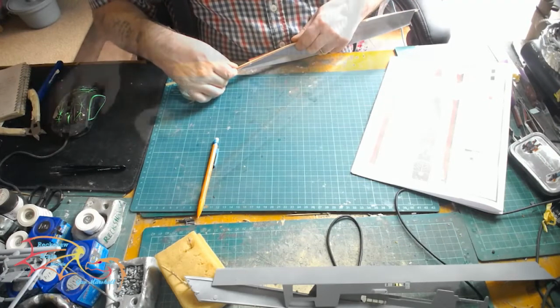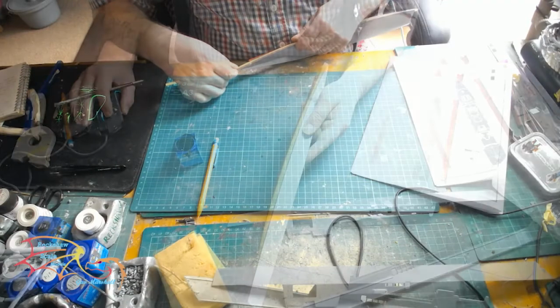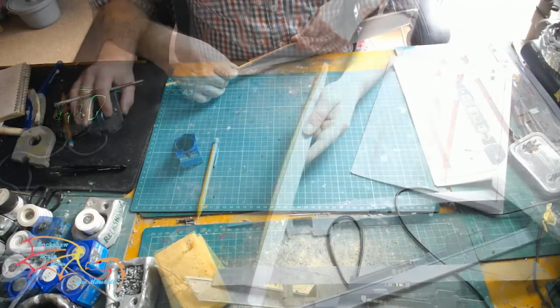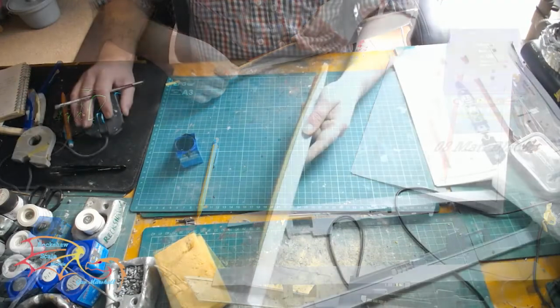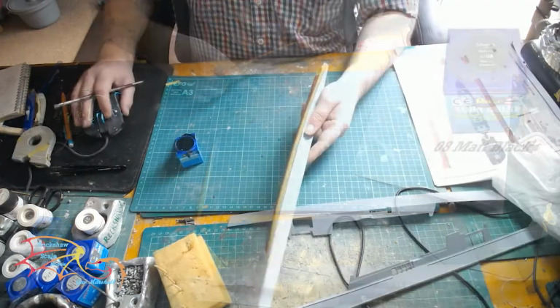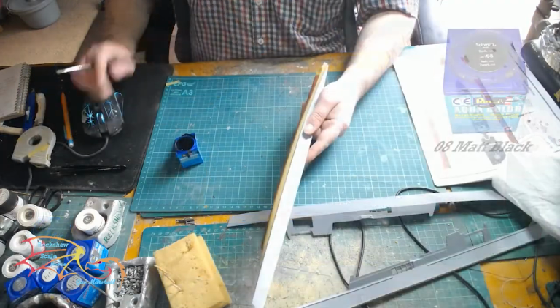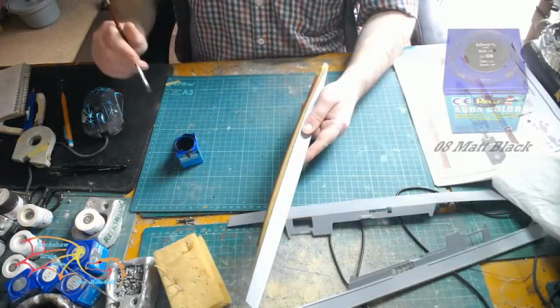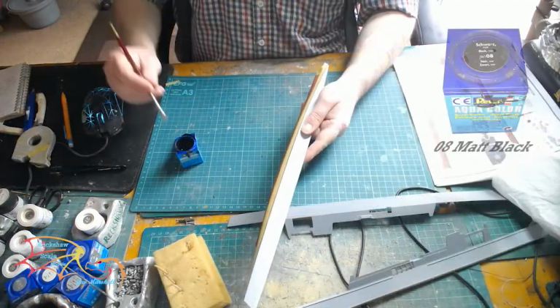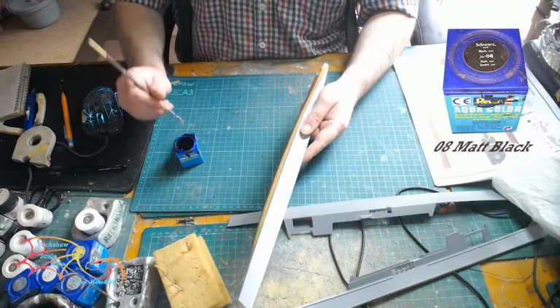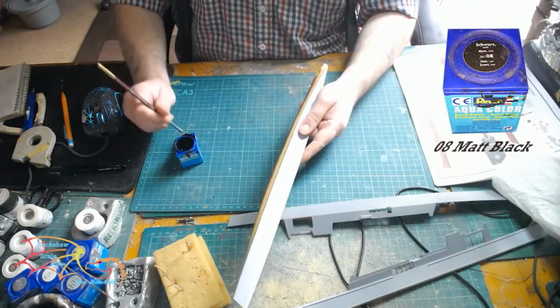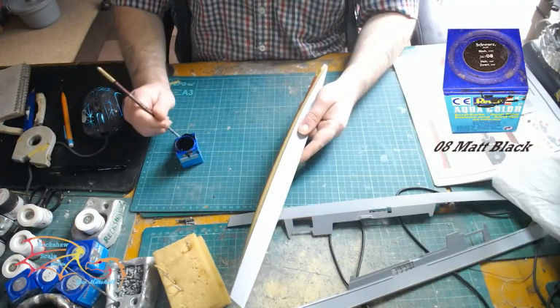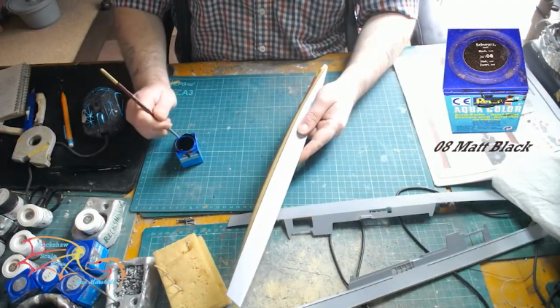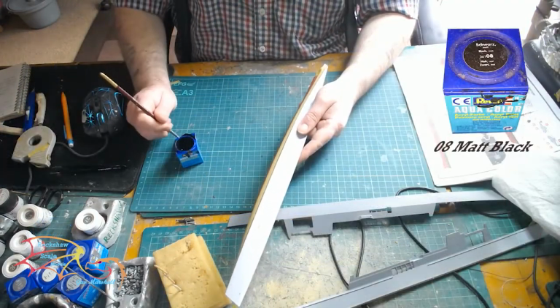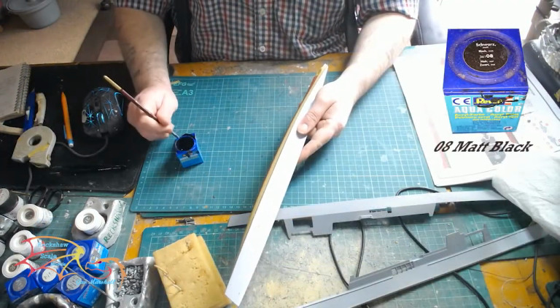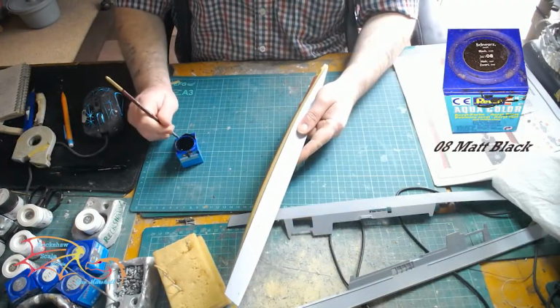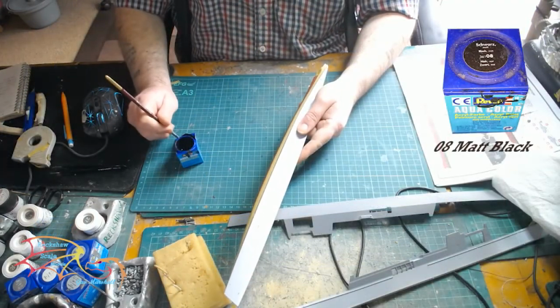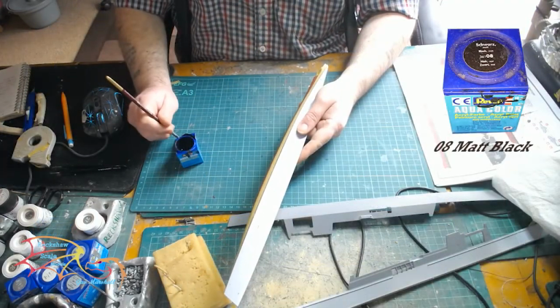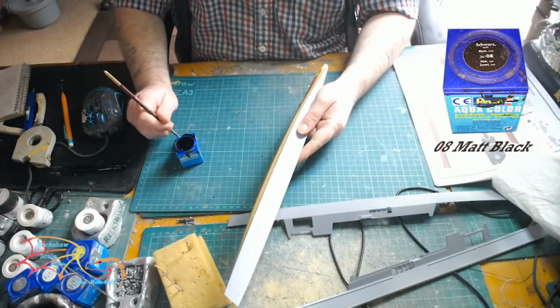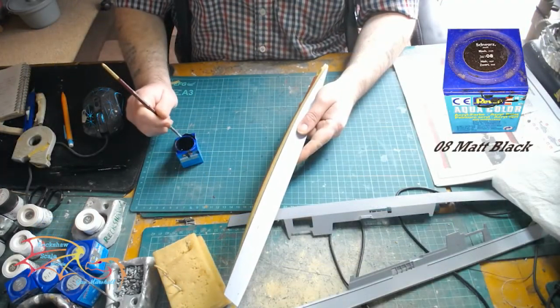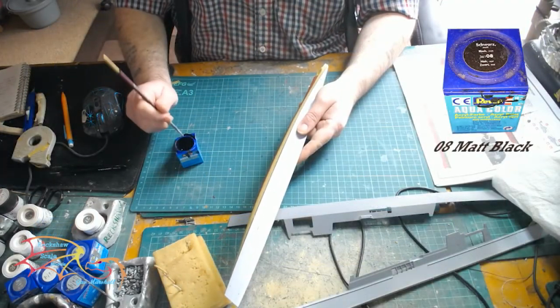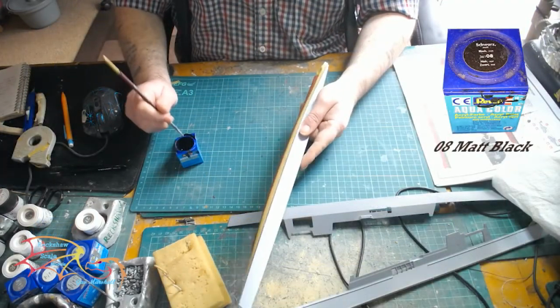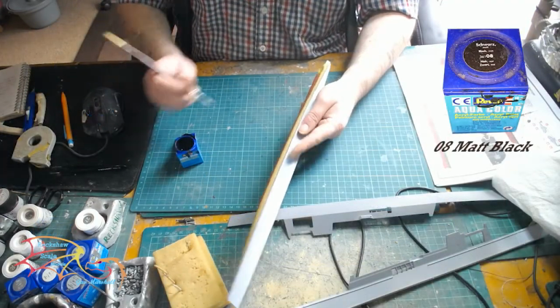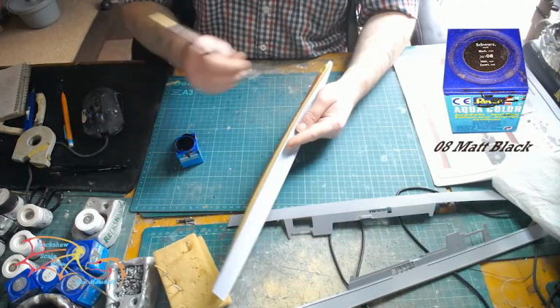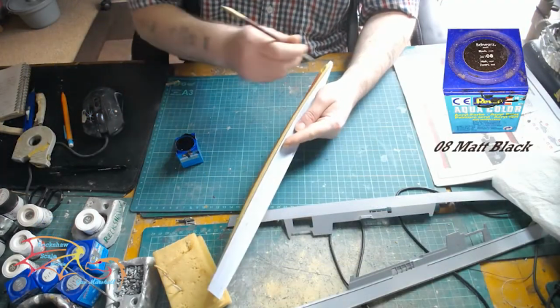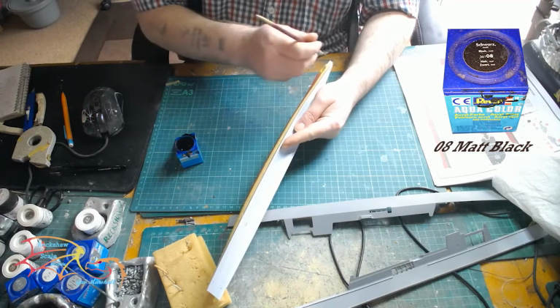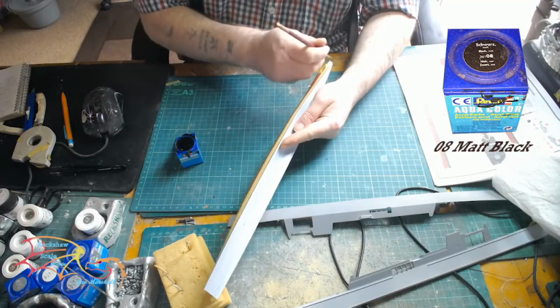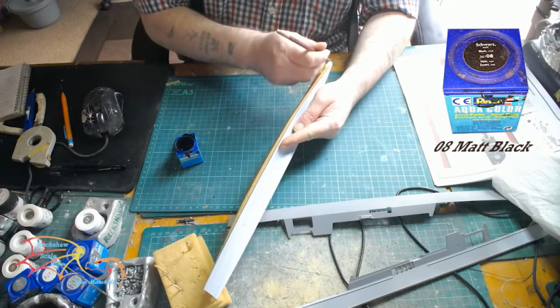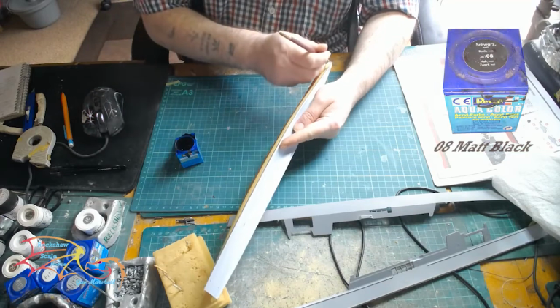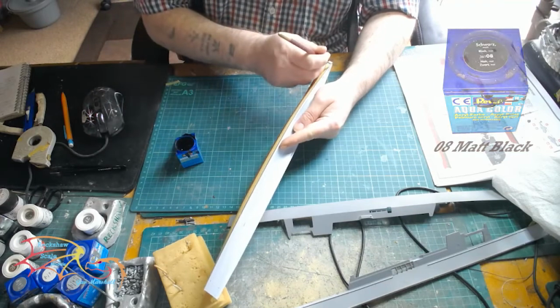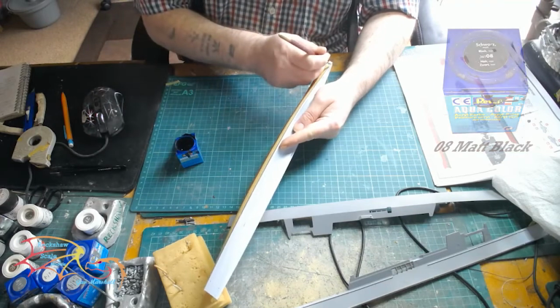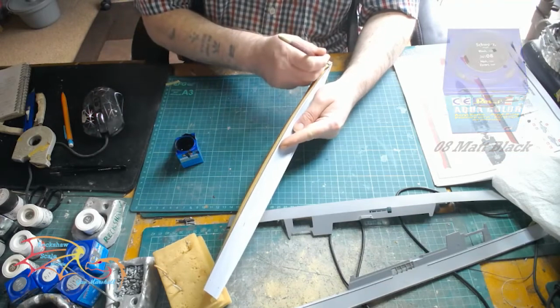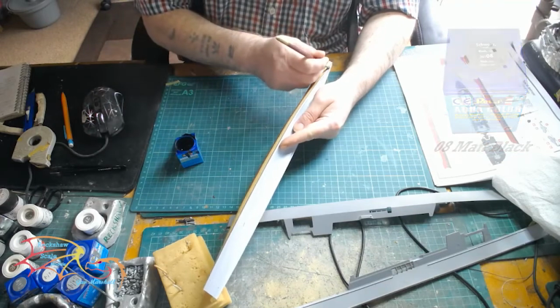And then using Revell Aqua Colour 08 Matte Black to paint the black waterline.